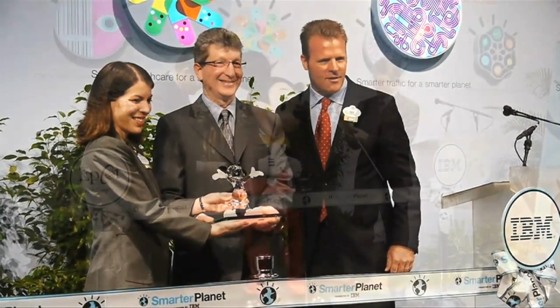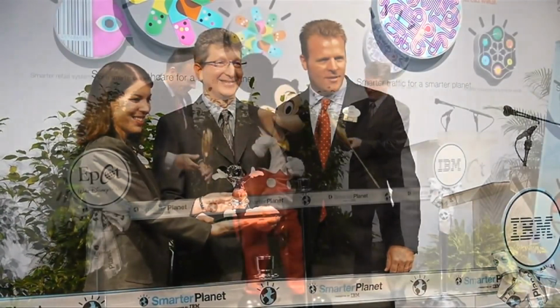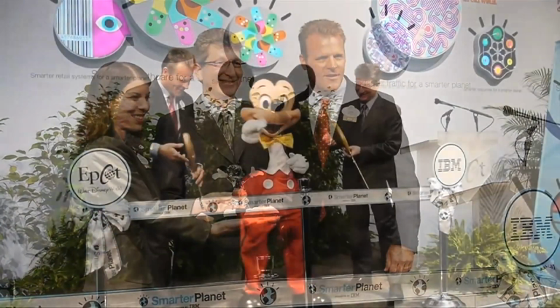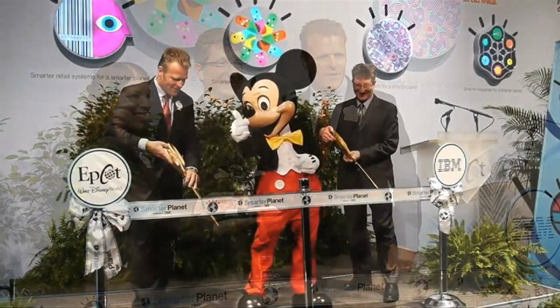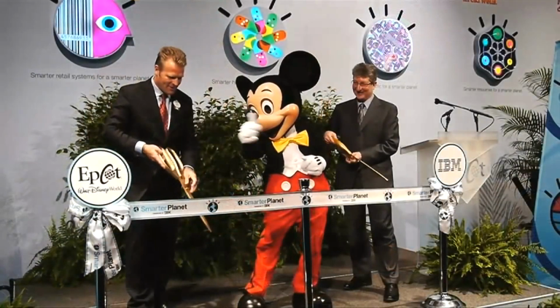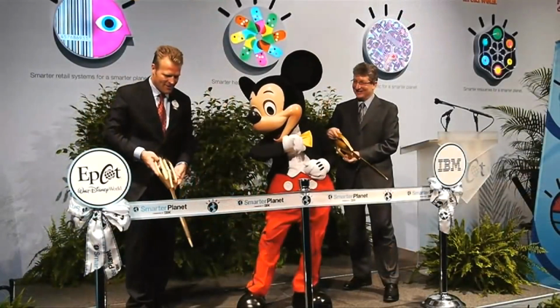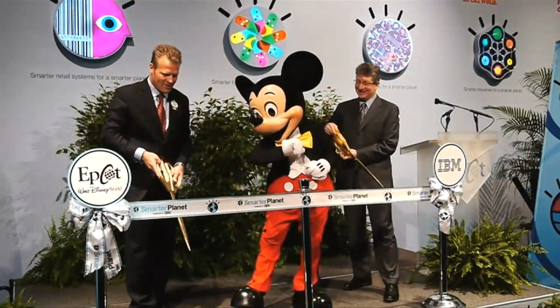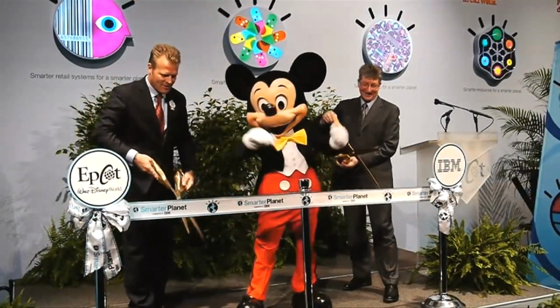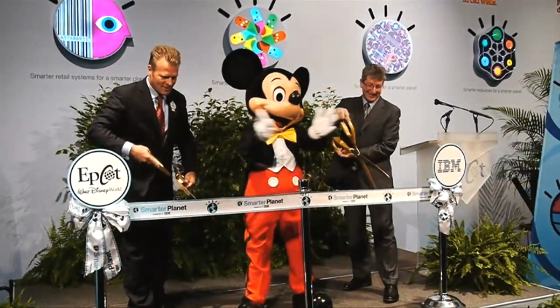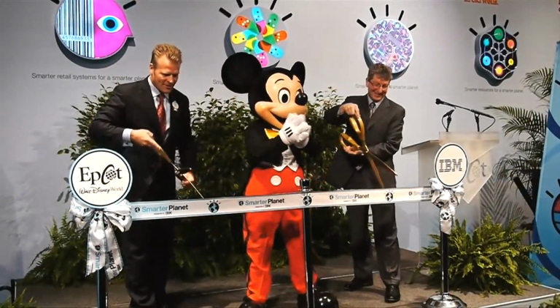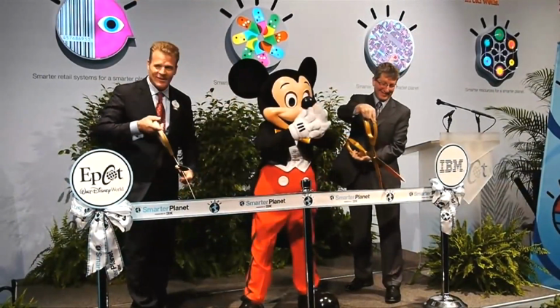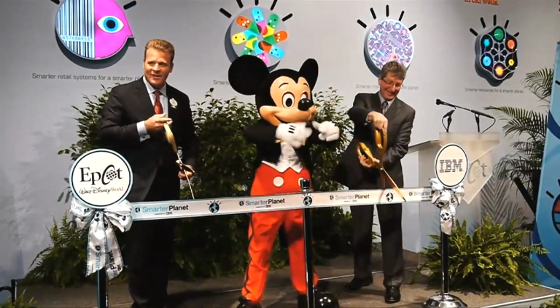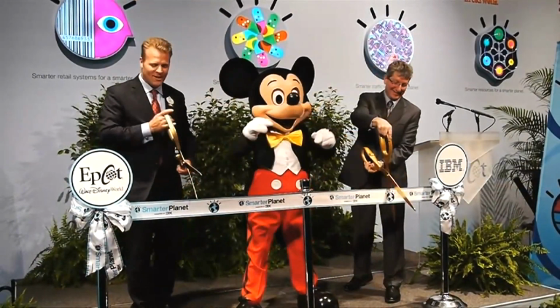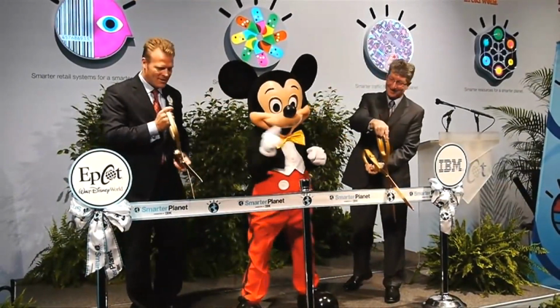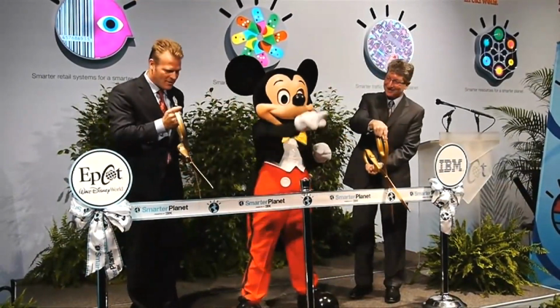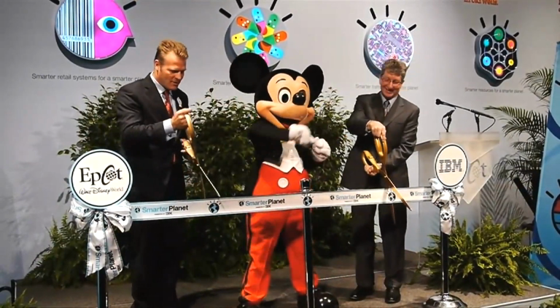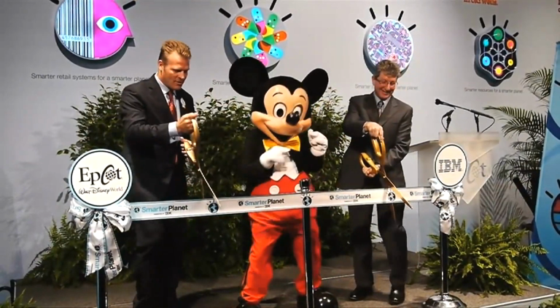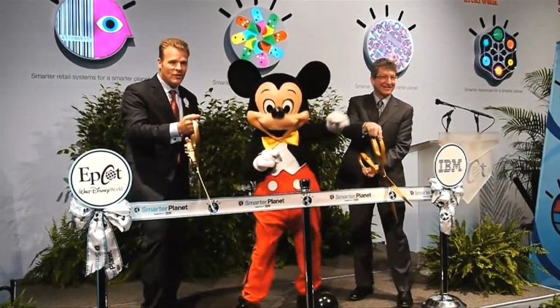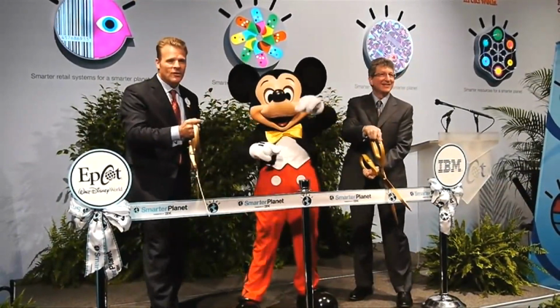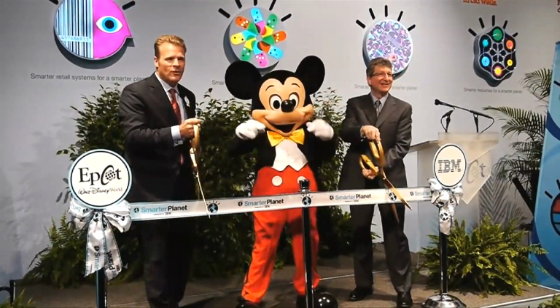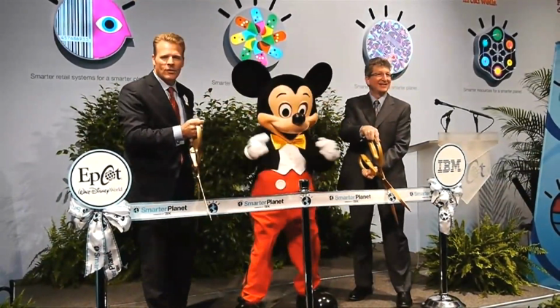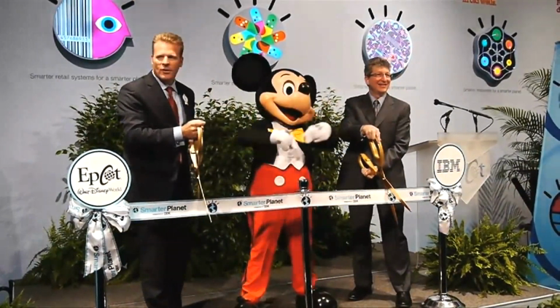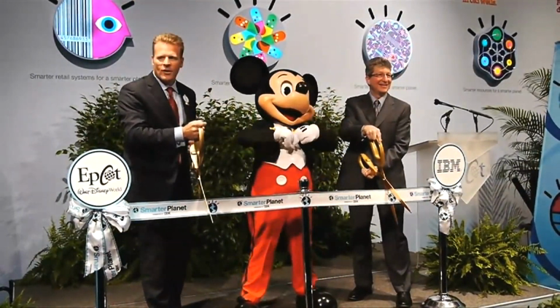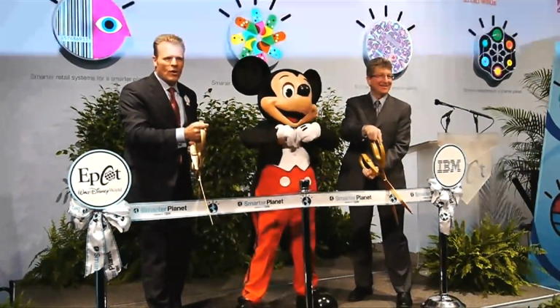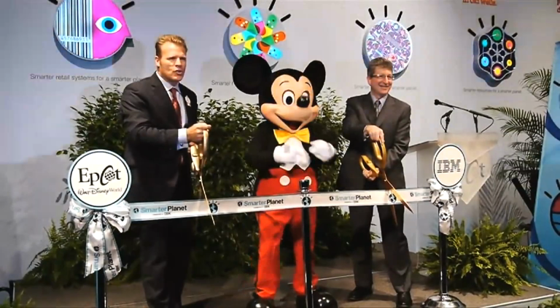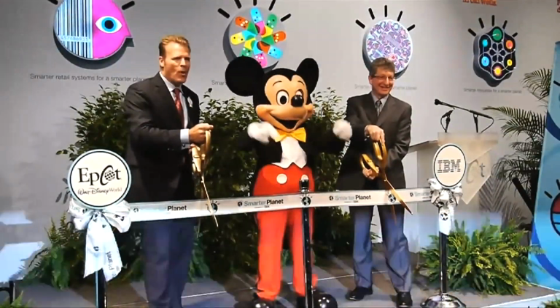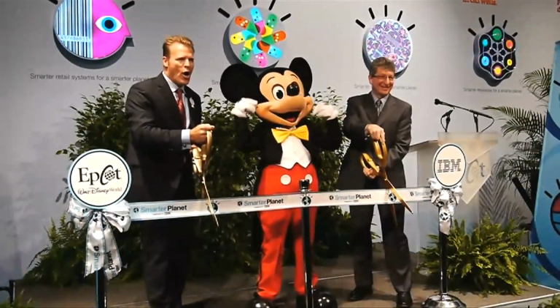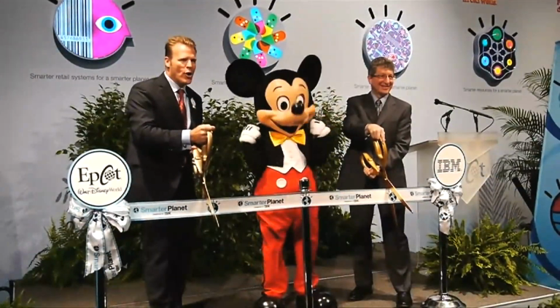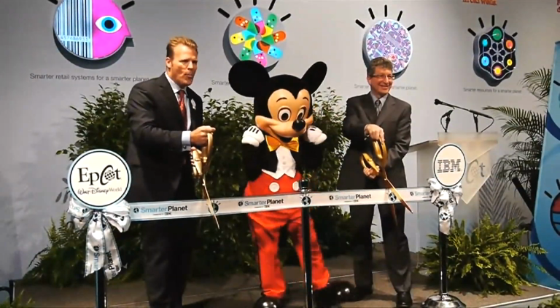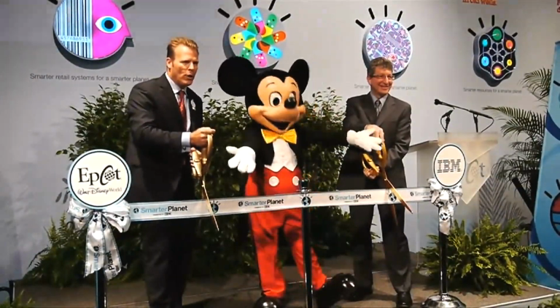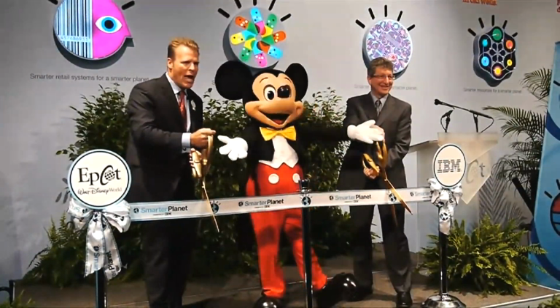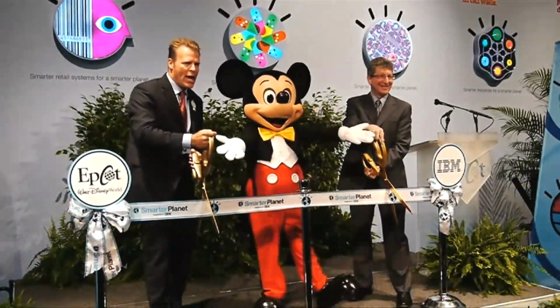Let's do it! One, two, three — Smarter Planet!